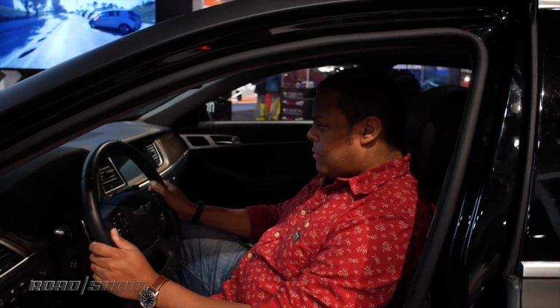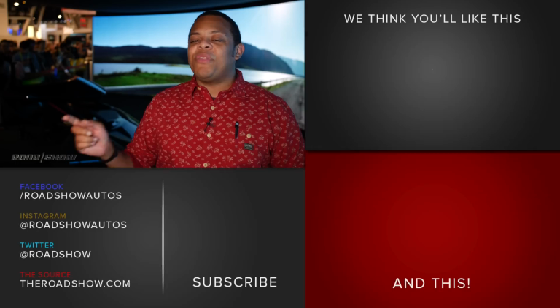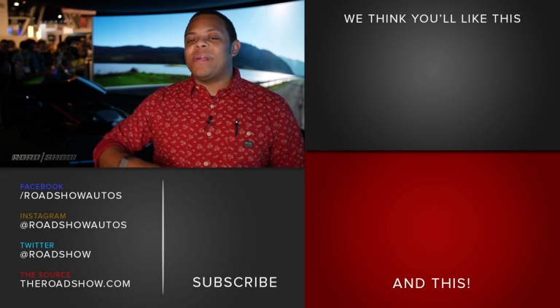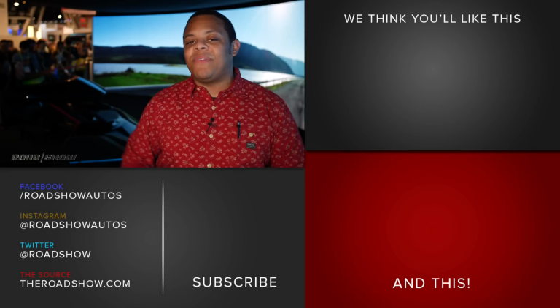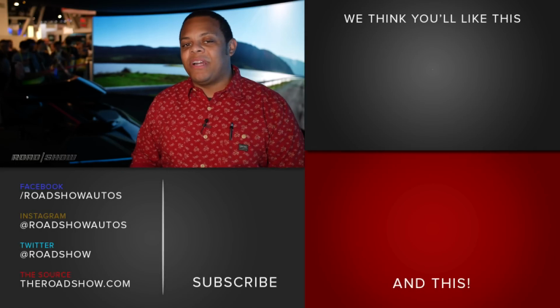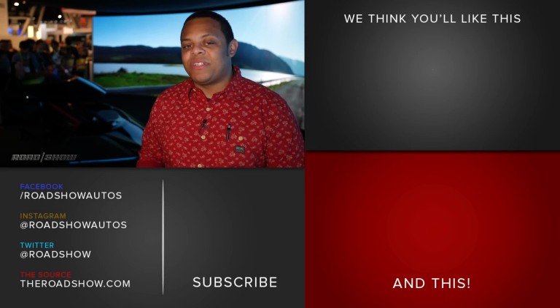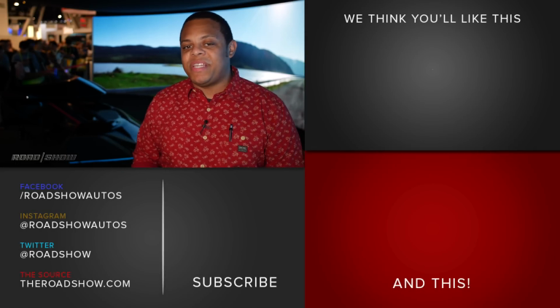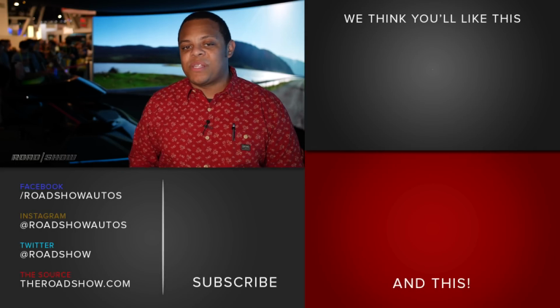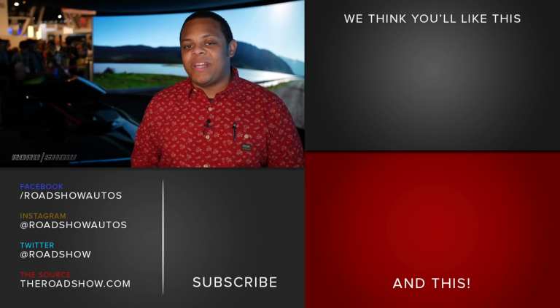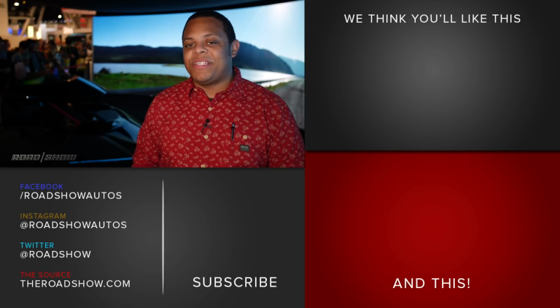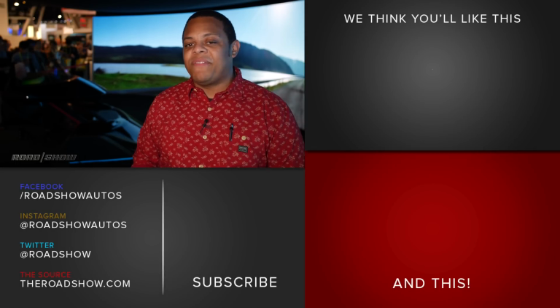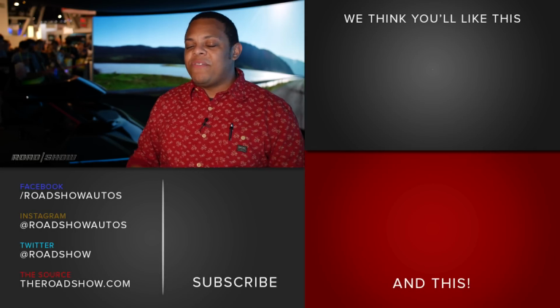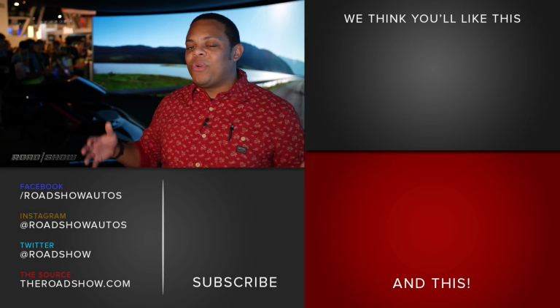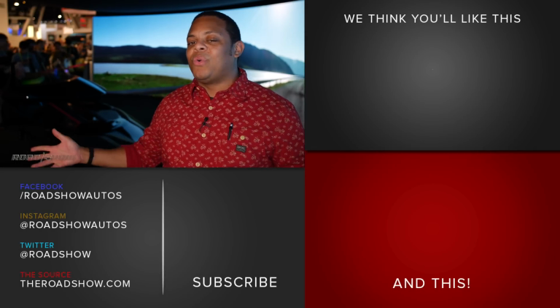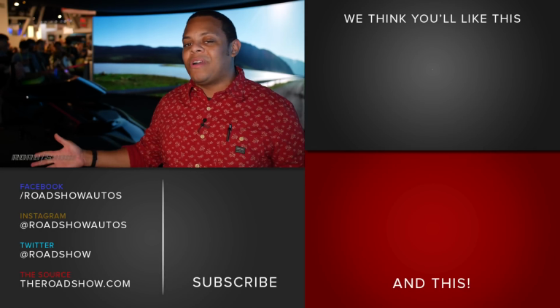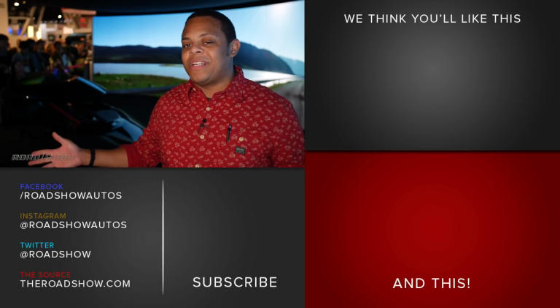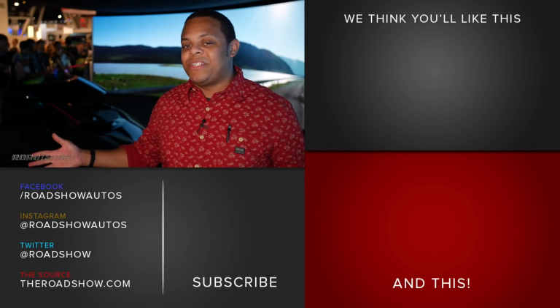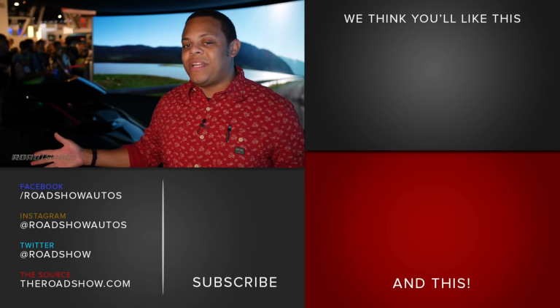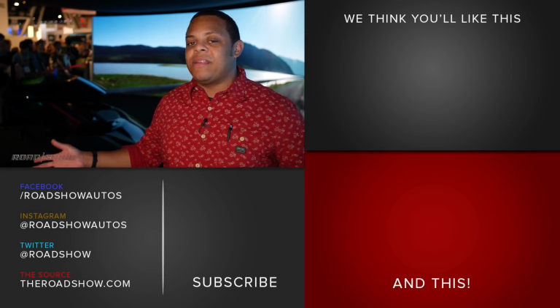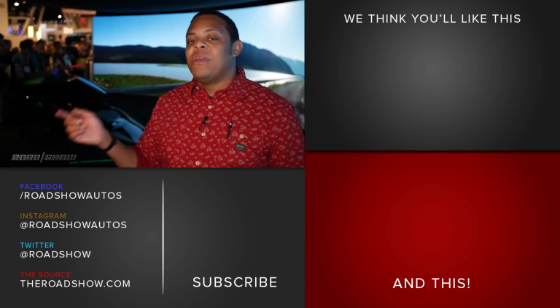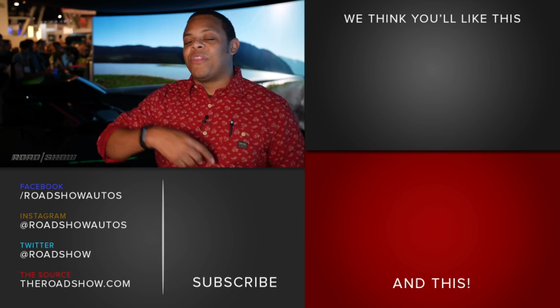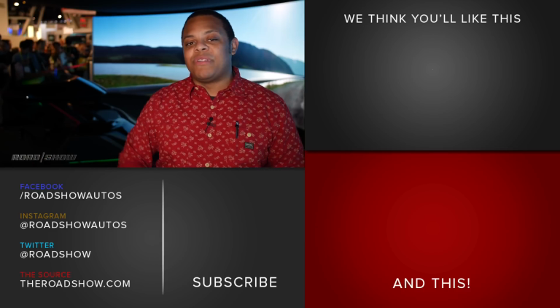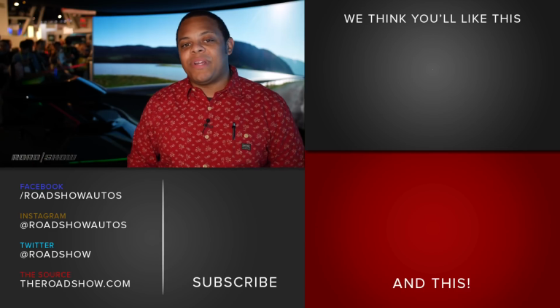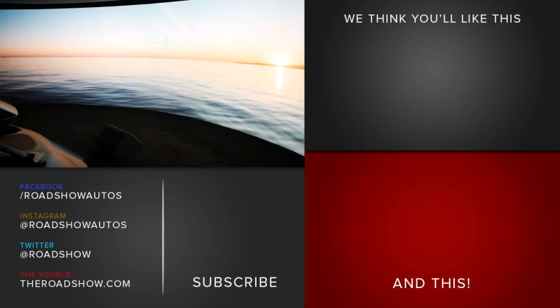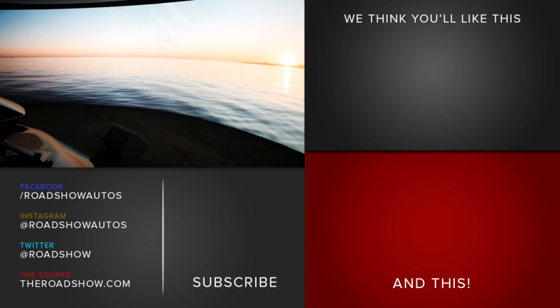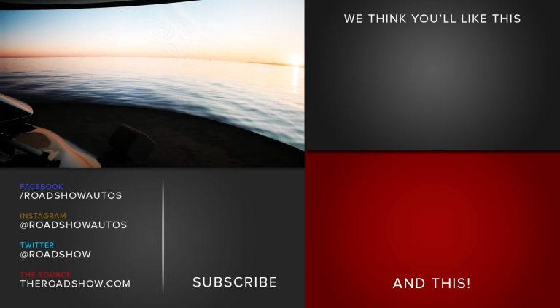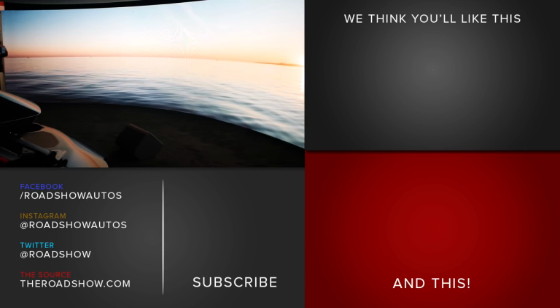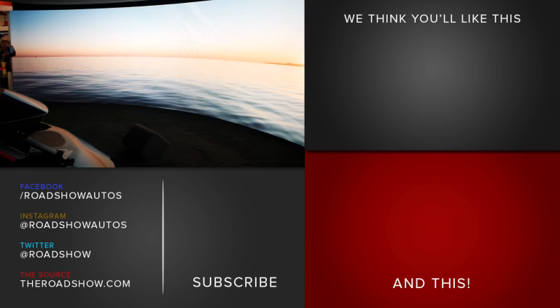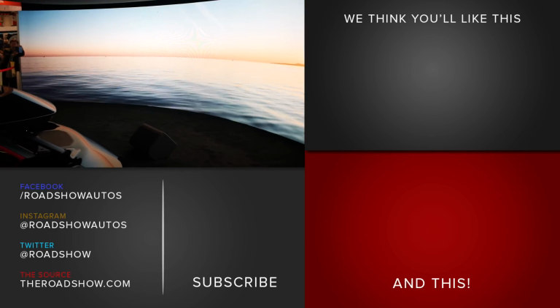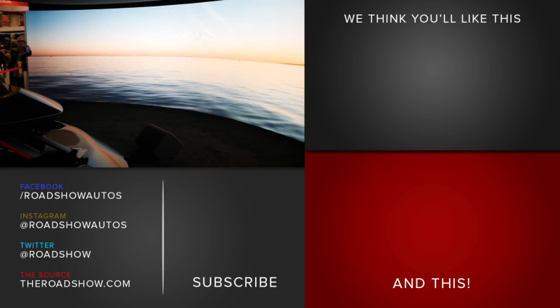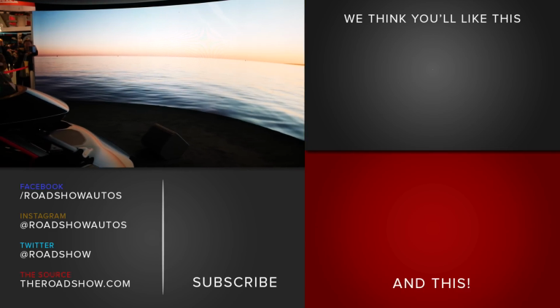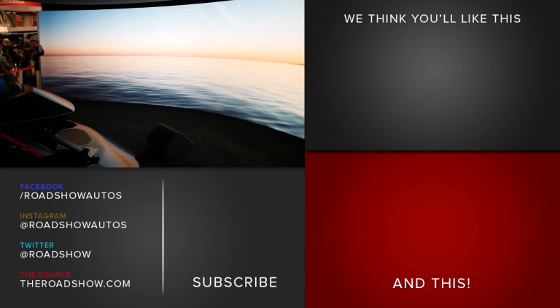Check out the rest of our coverage of CES 2019 for even more cool car technologies like this on theroadshow.com. We'll see you next time.